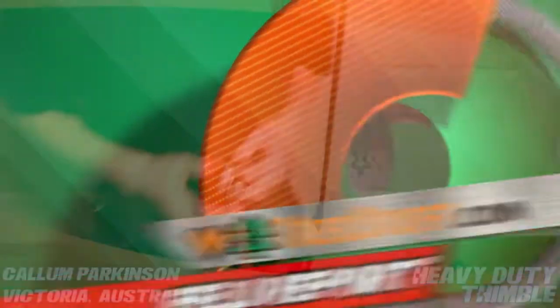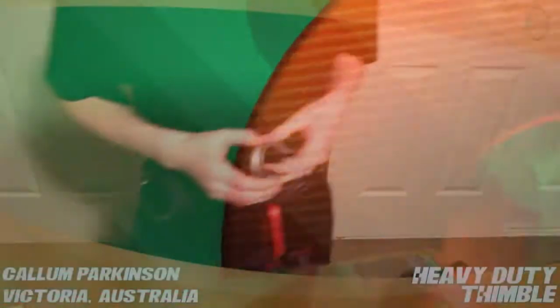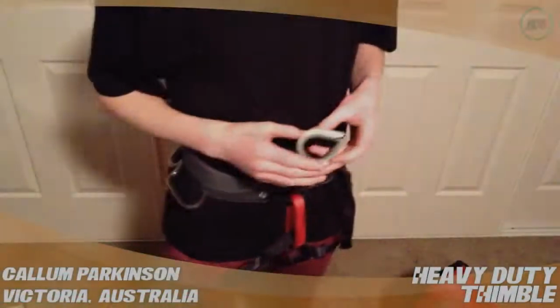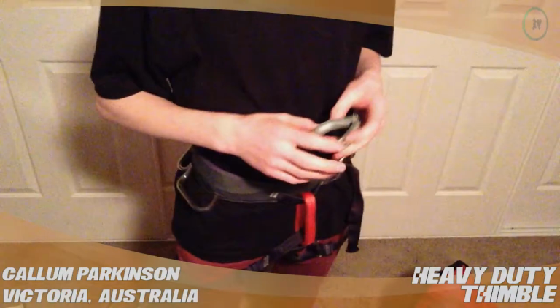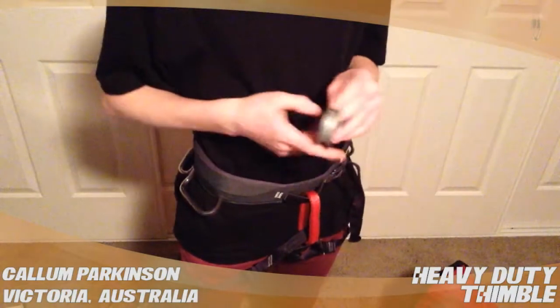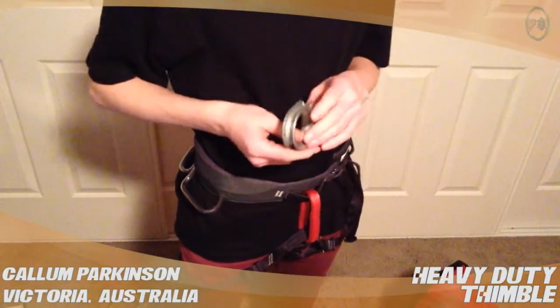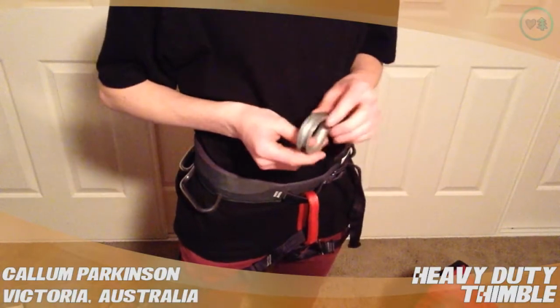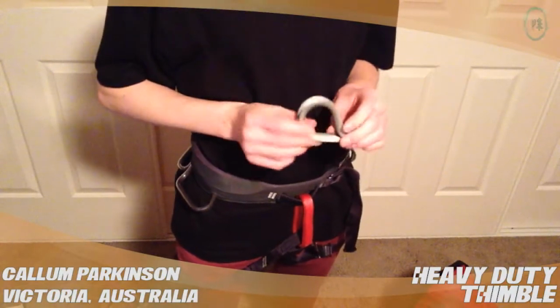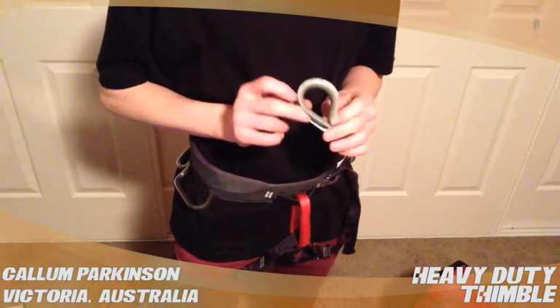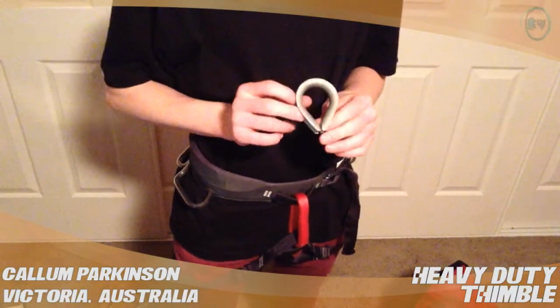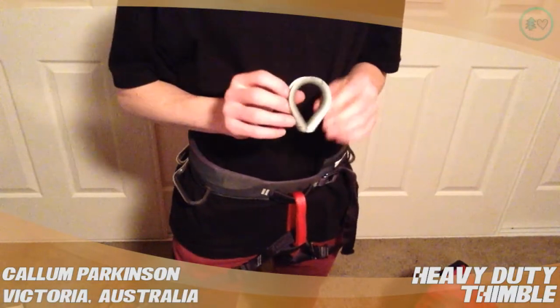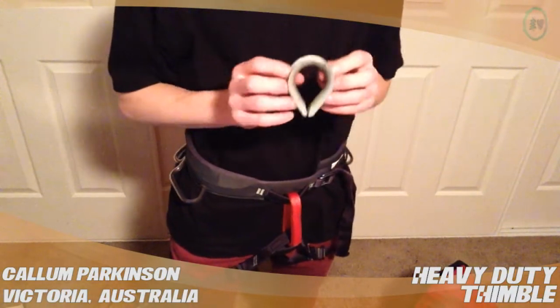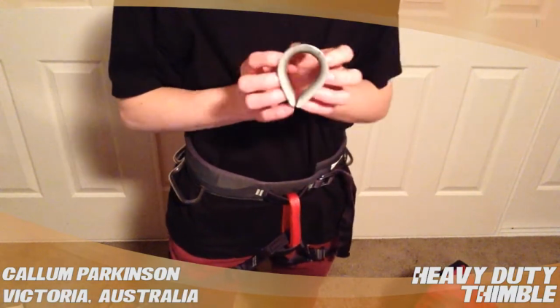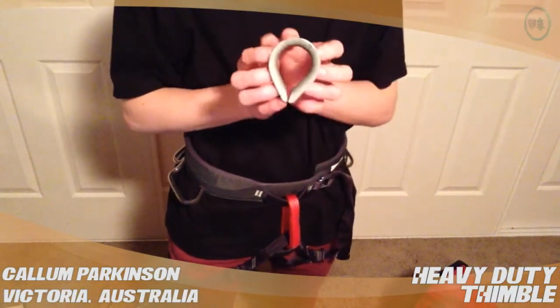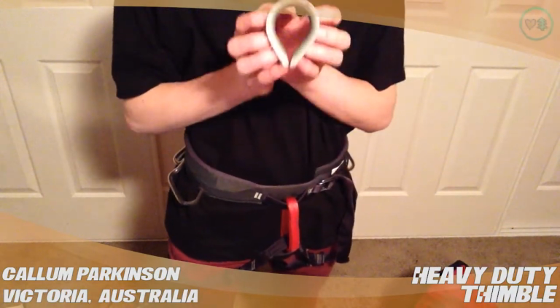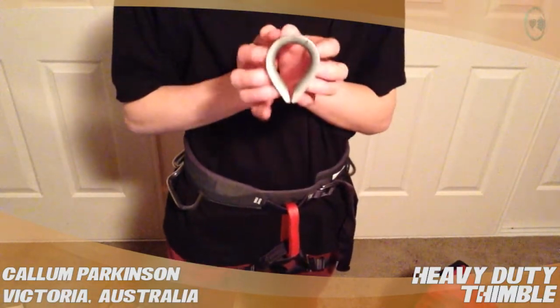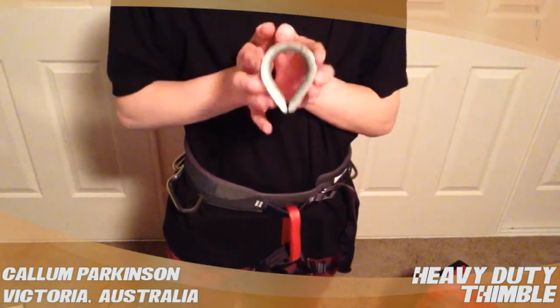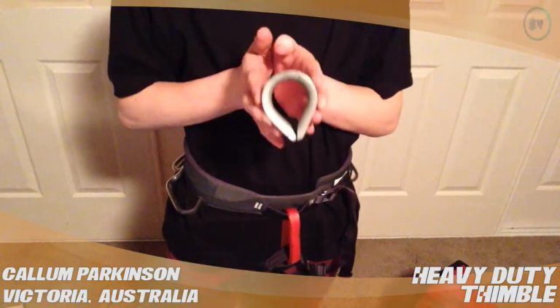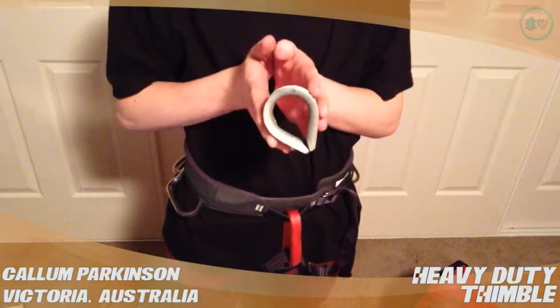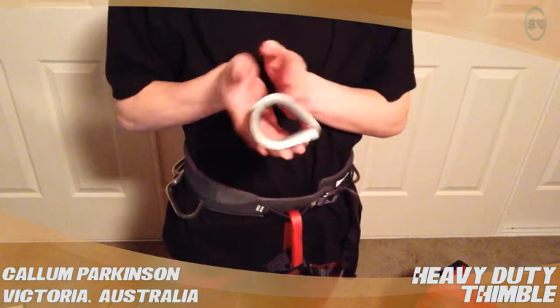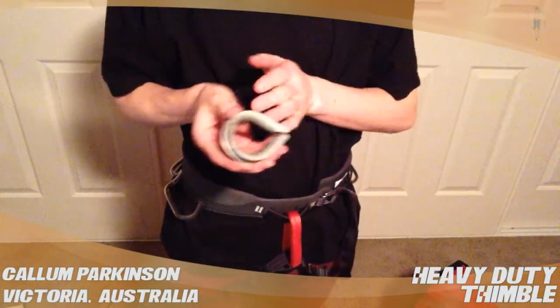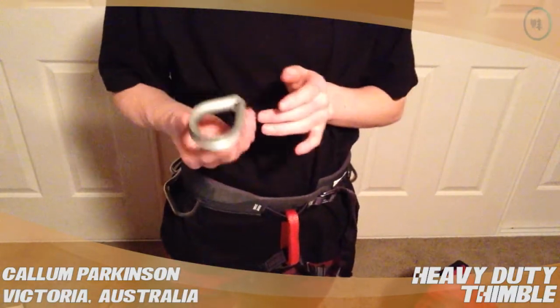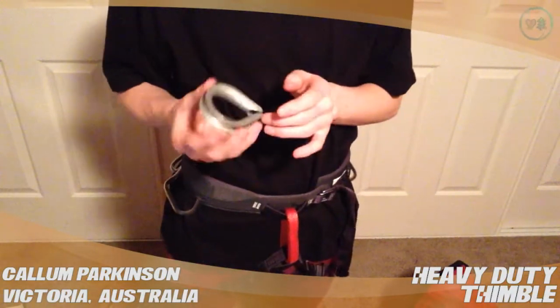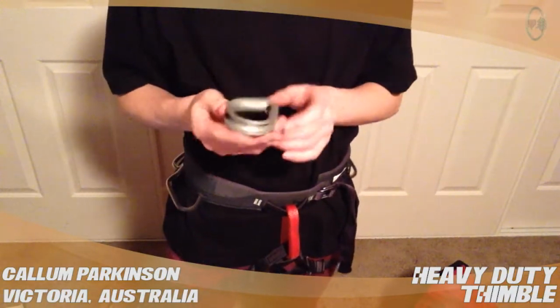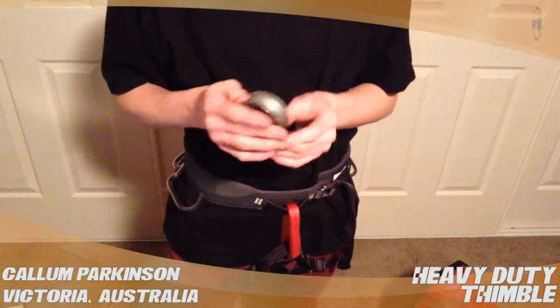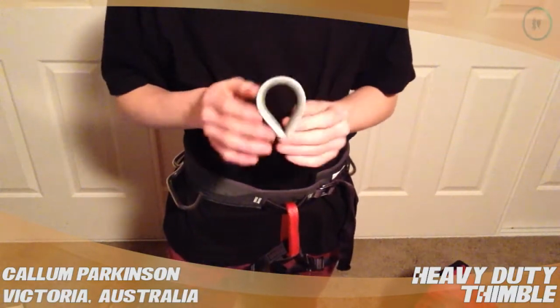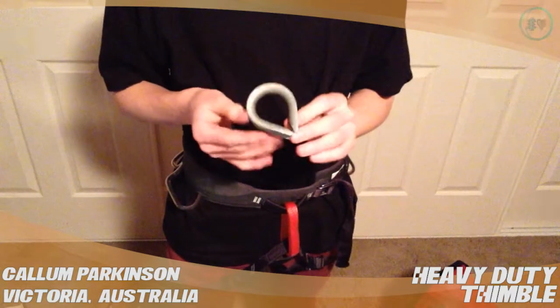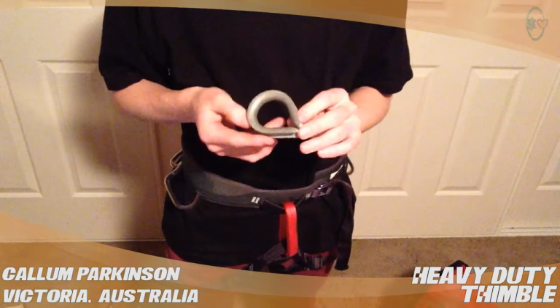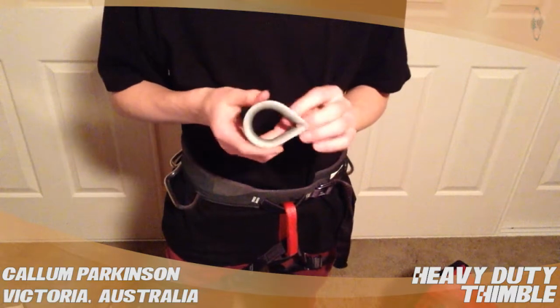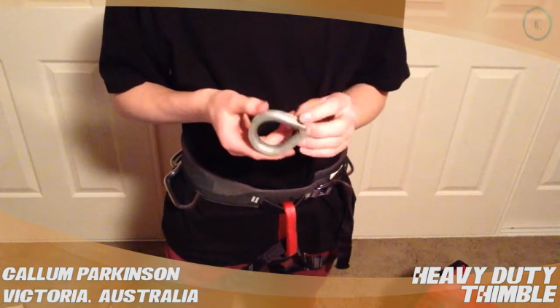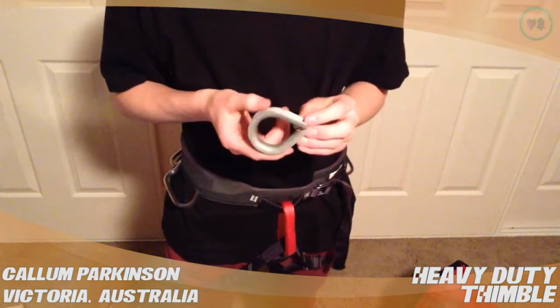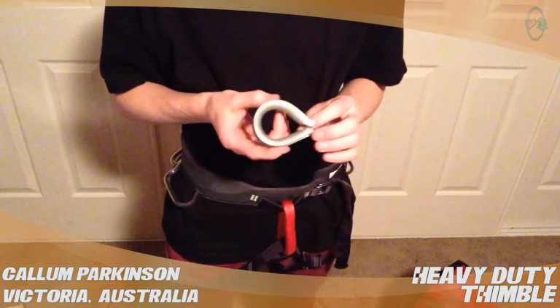Hi, my name's Callum and this is a review for treestuff.com on the heavy duty thimble. I think this one's the half inch version.